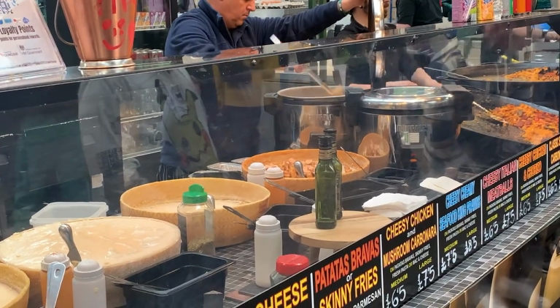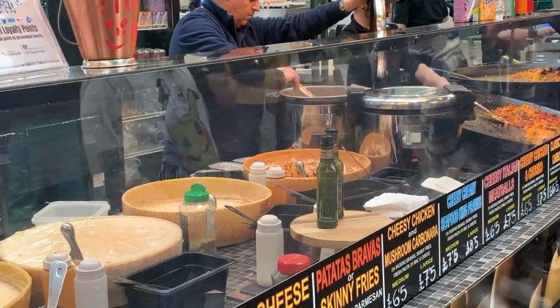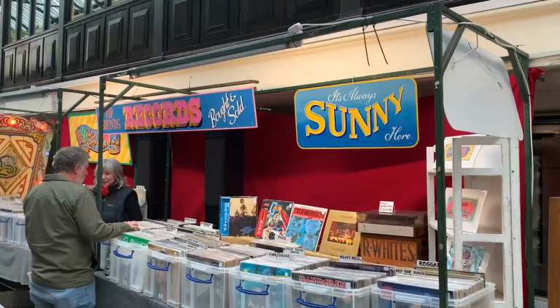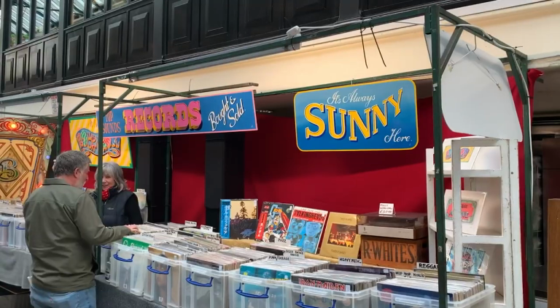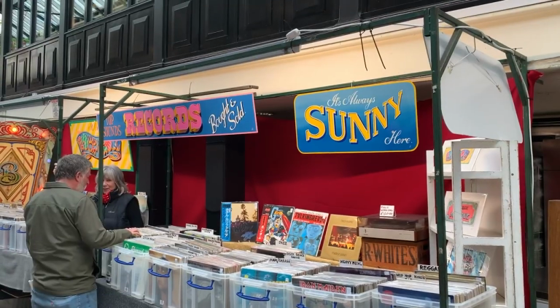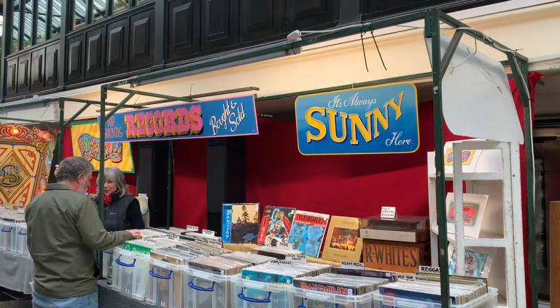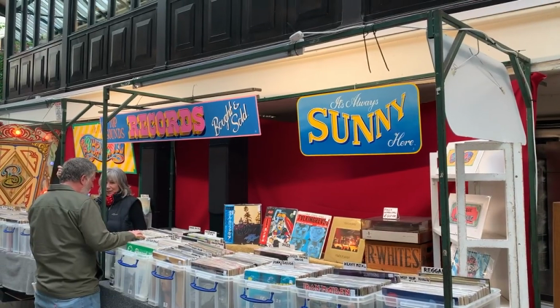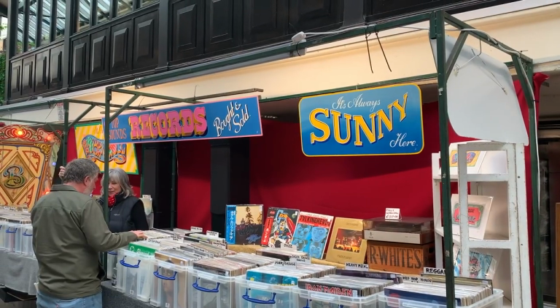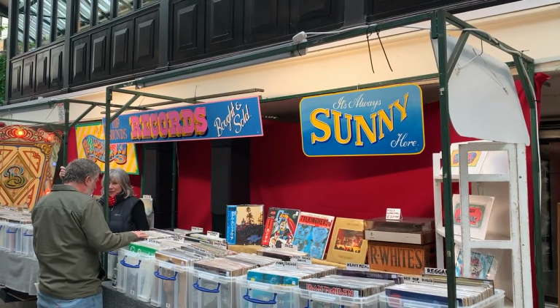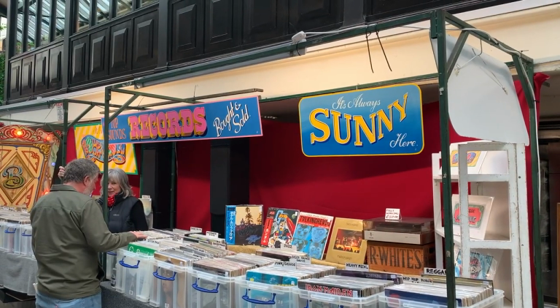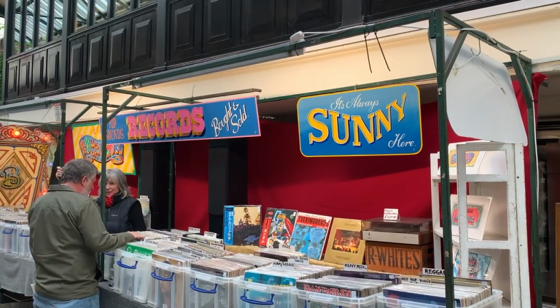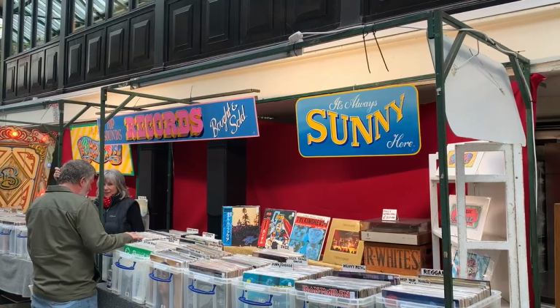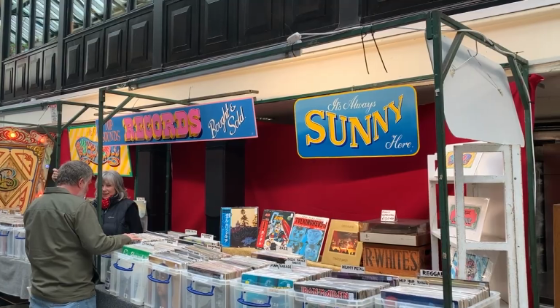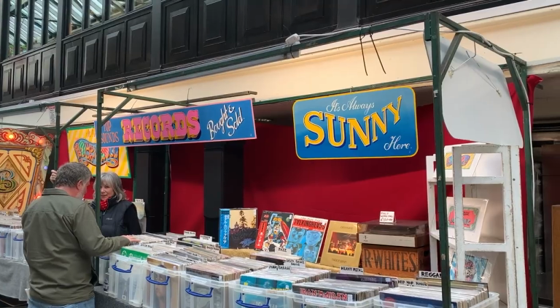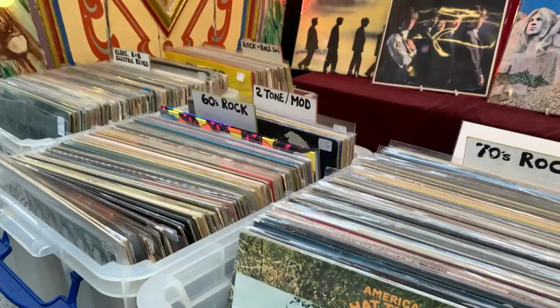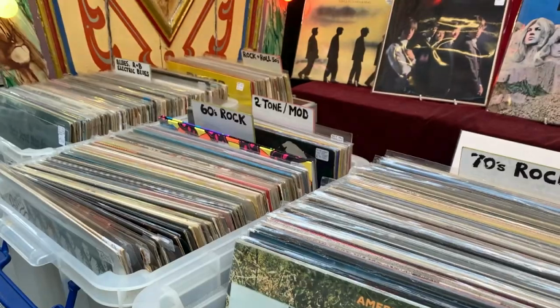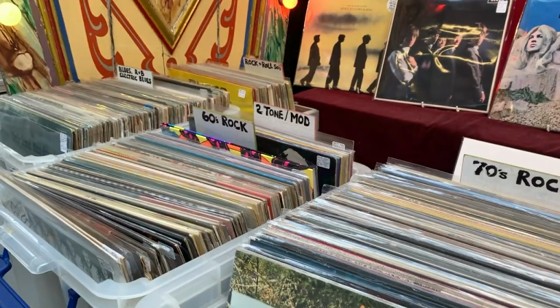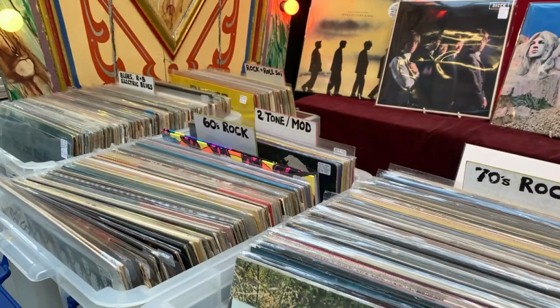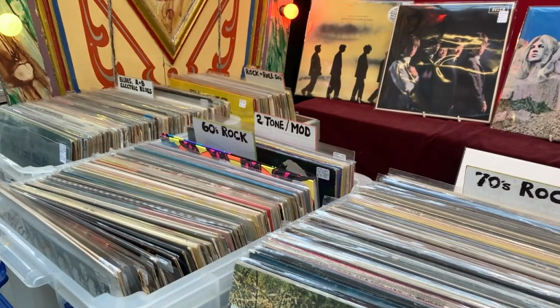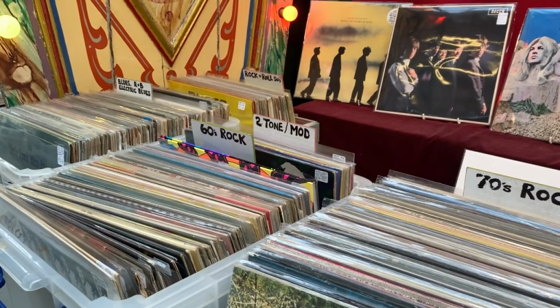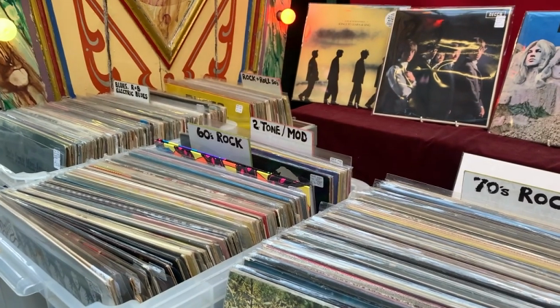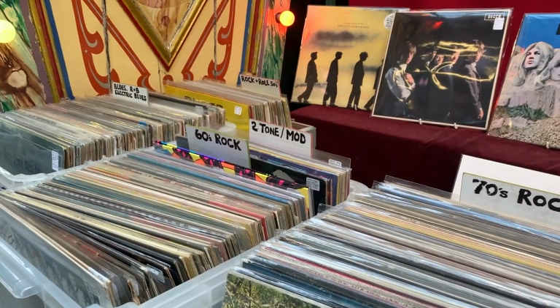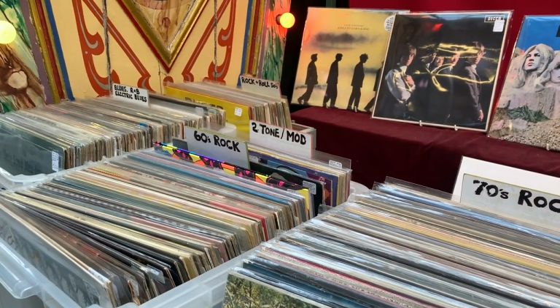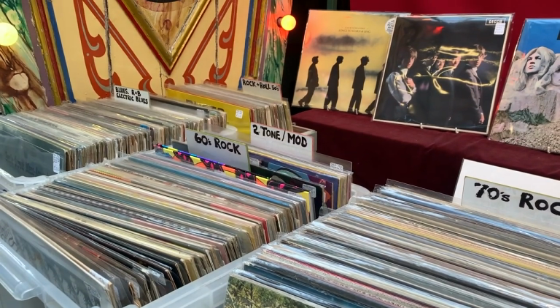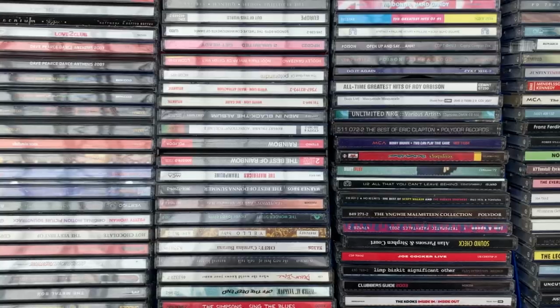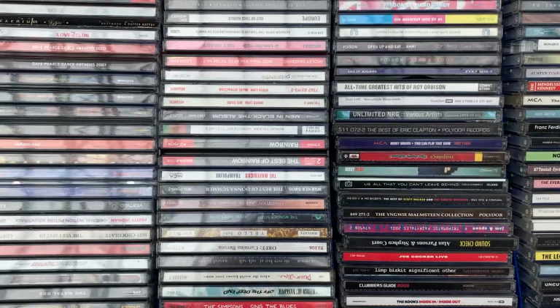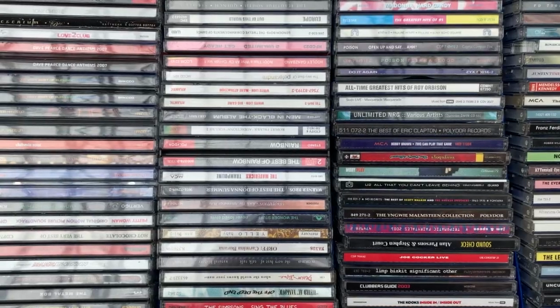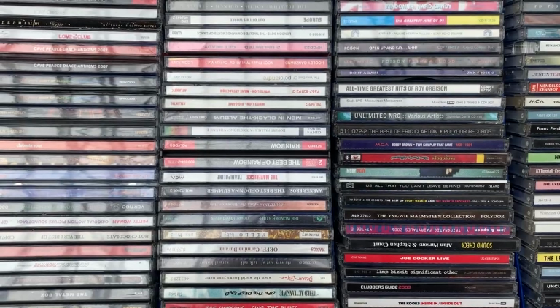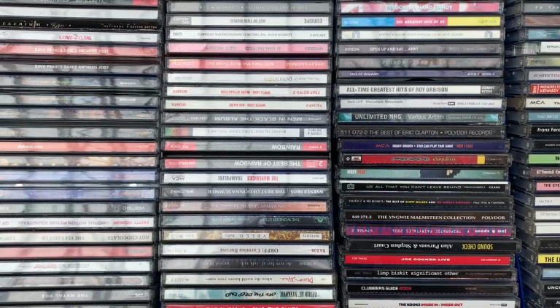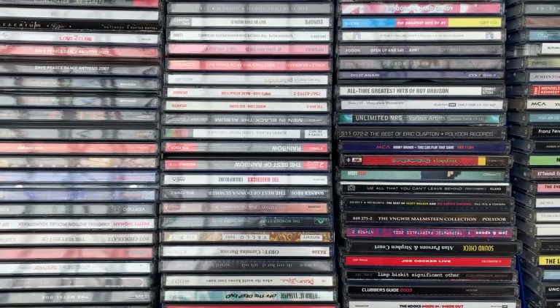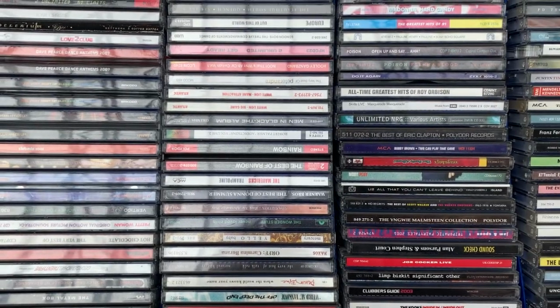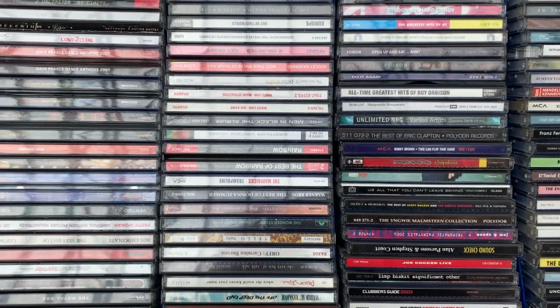As well as food there's stalls for pretty much anything you can imagine — there's records, books, fashion. So let's explore a wee bit.